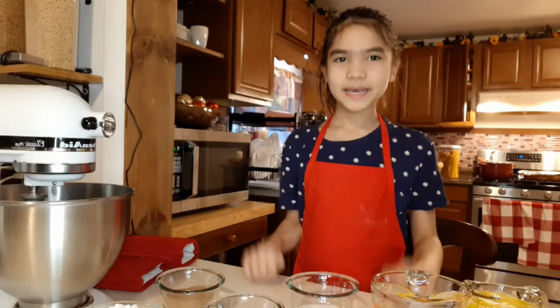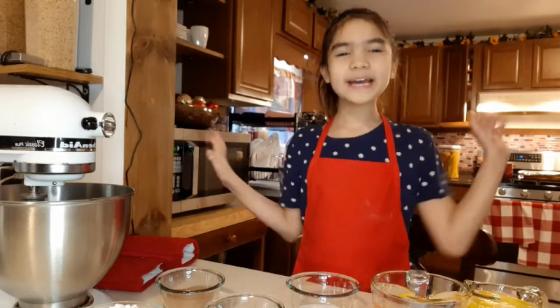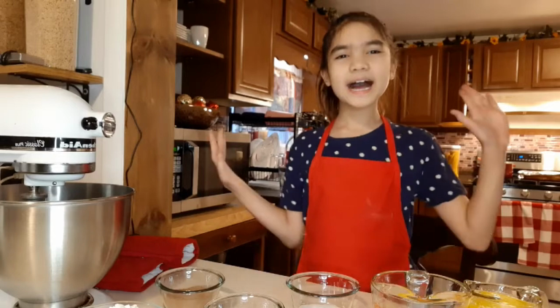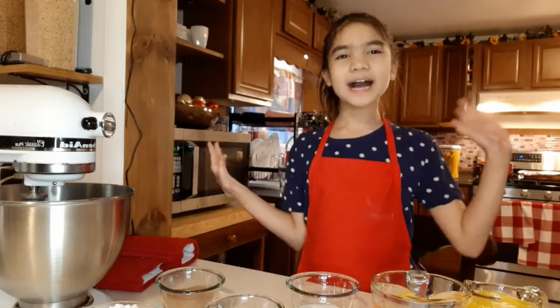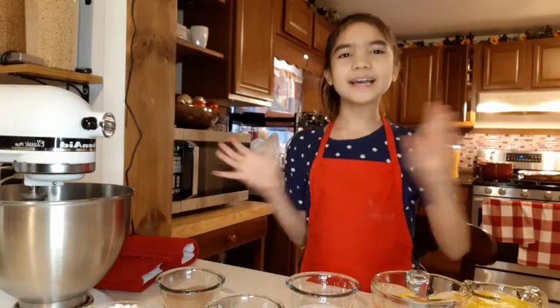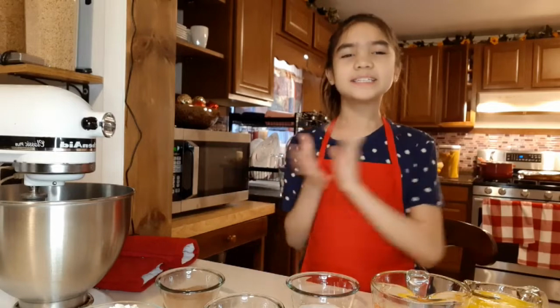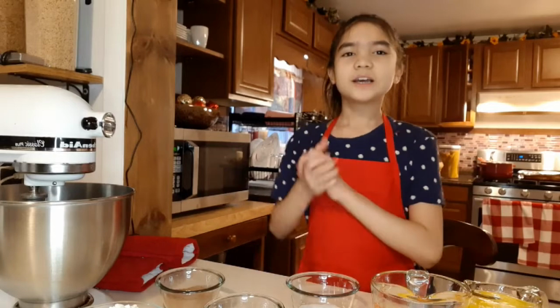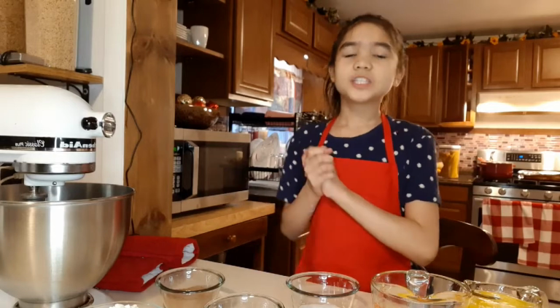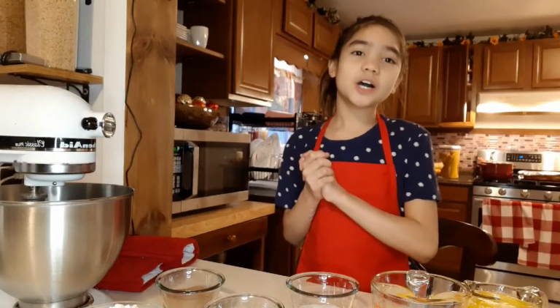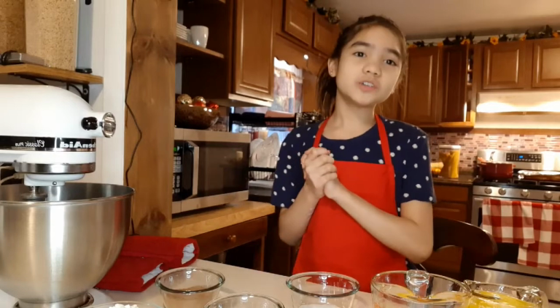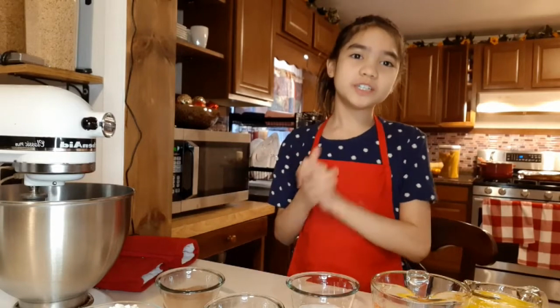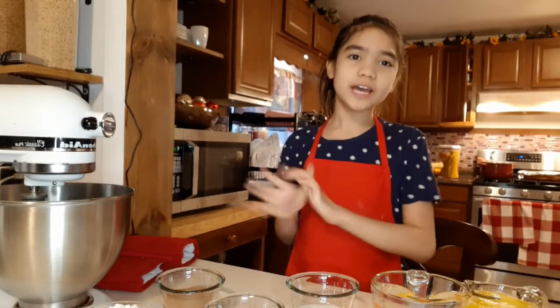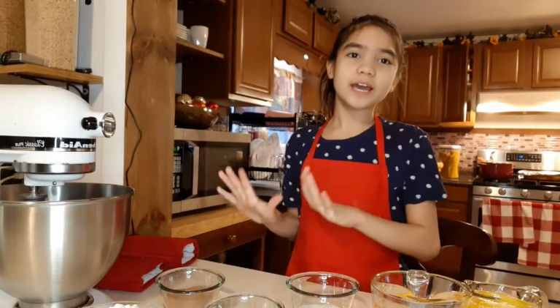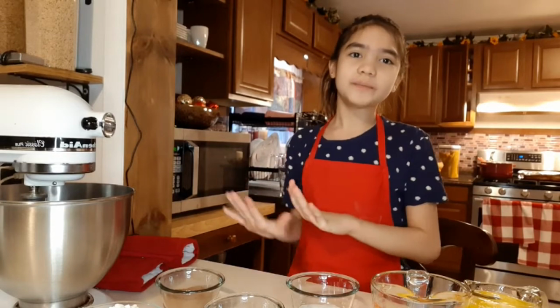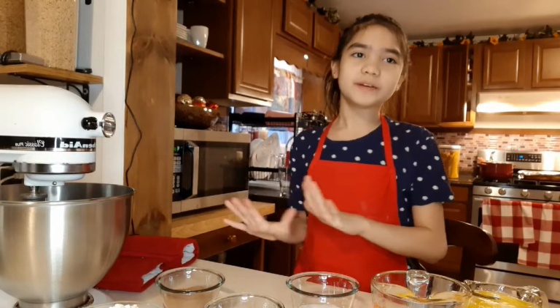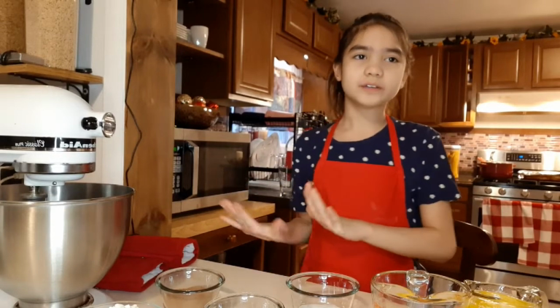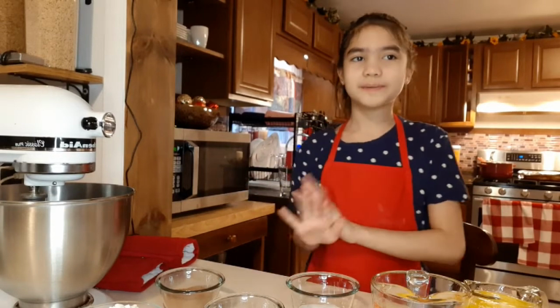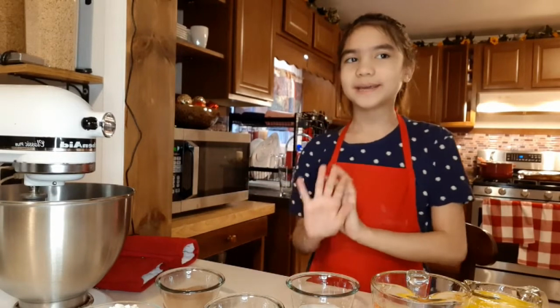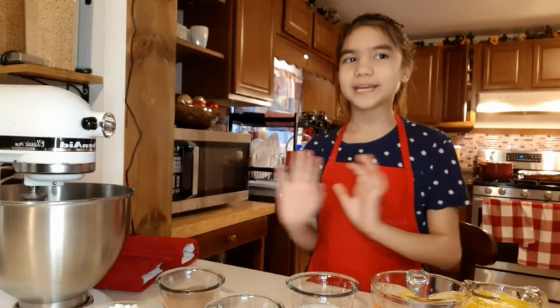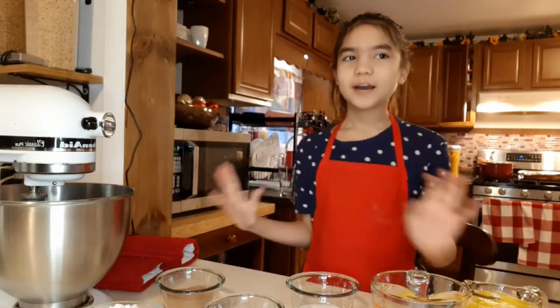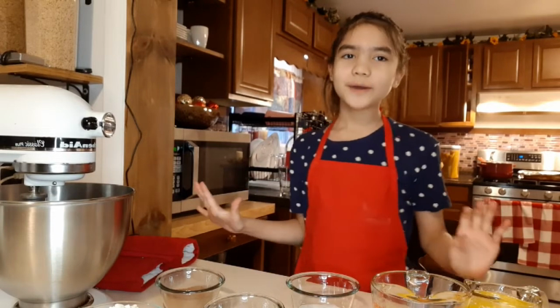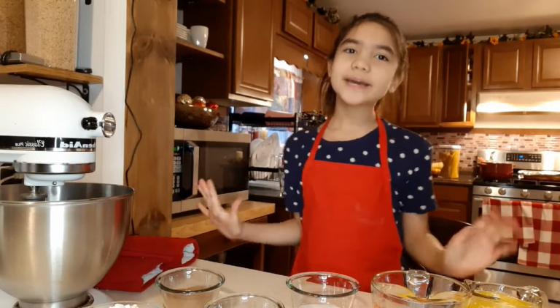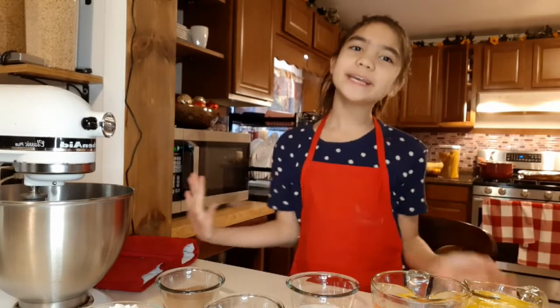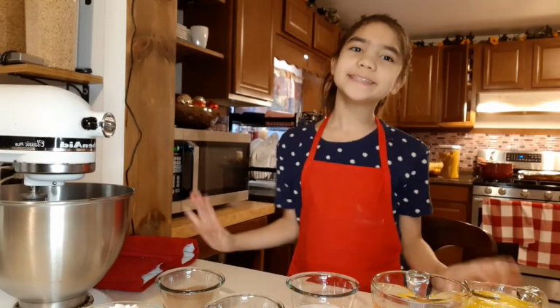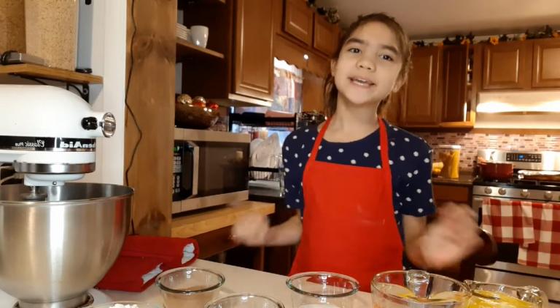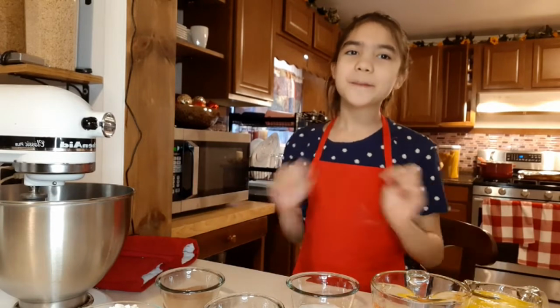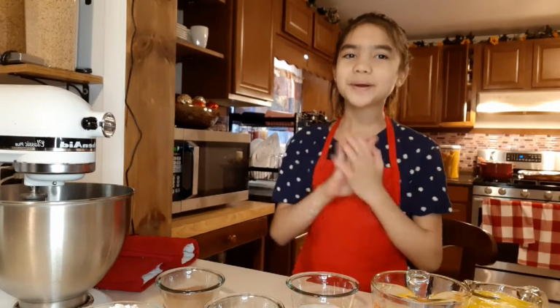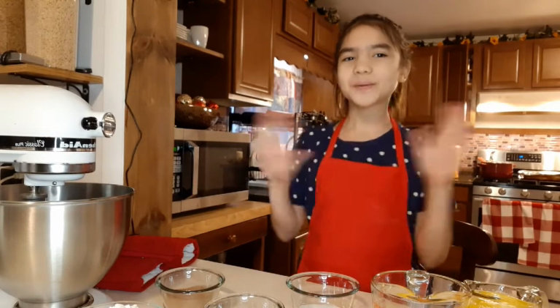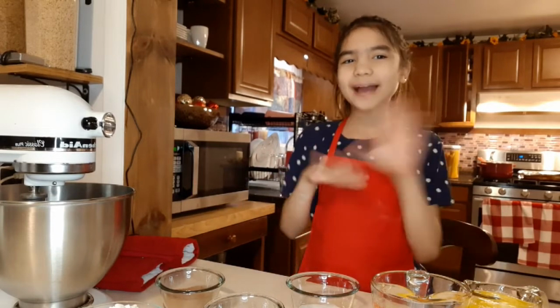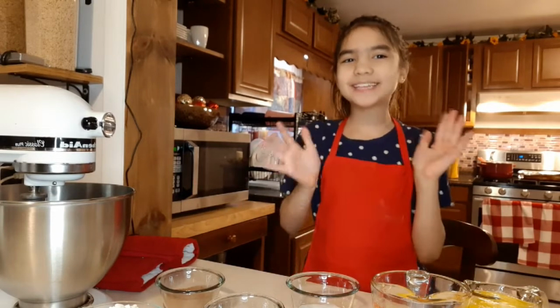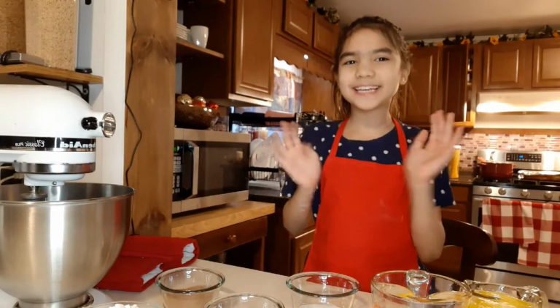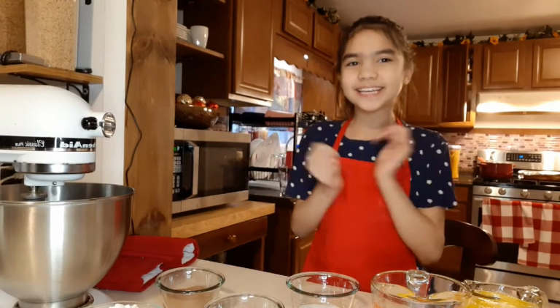Hey guys! So today we are going to be making quick and easy brownies.